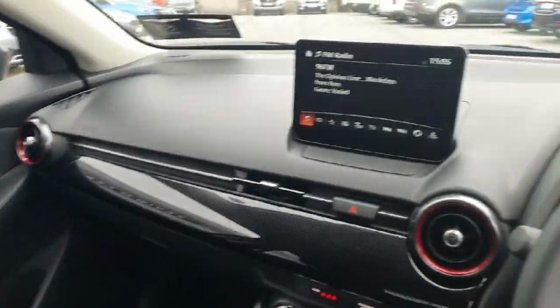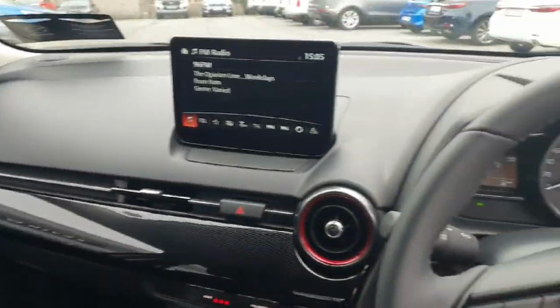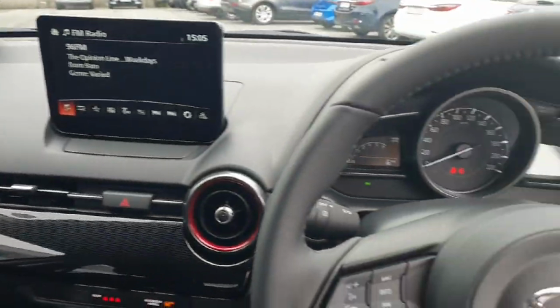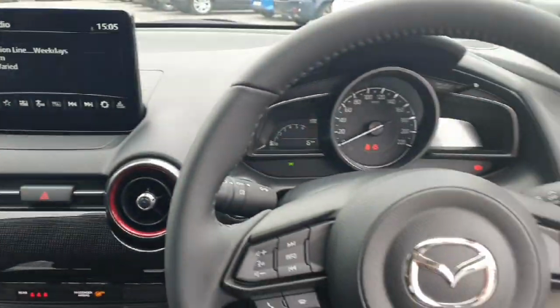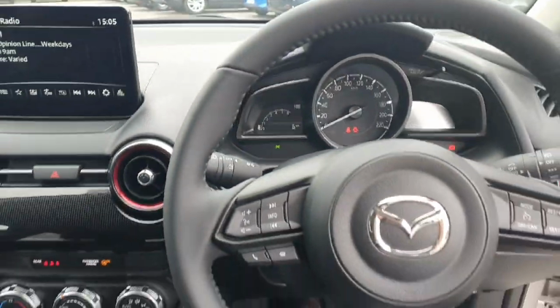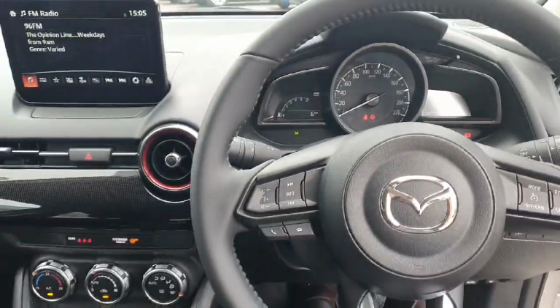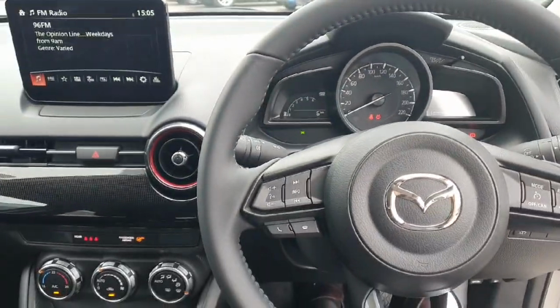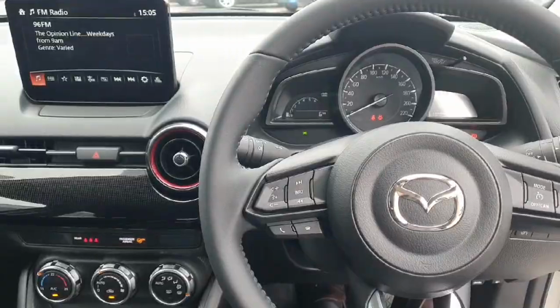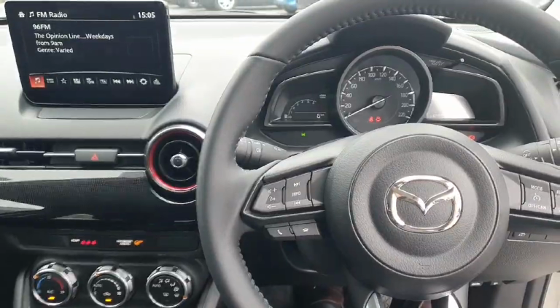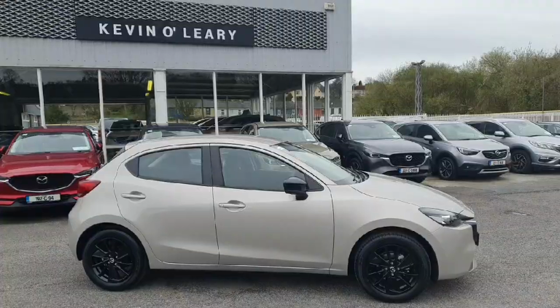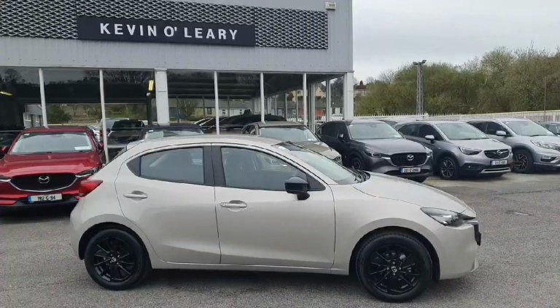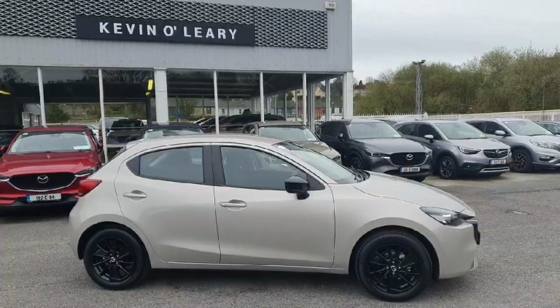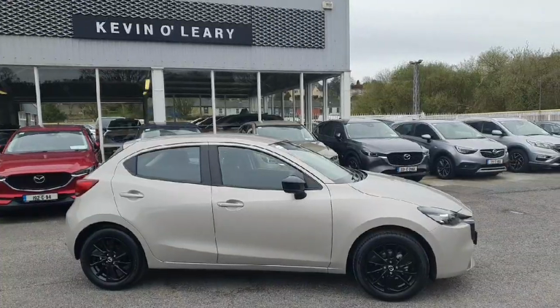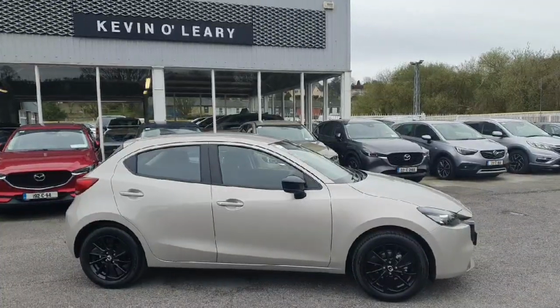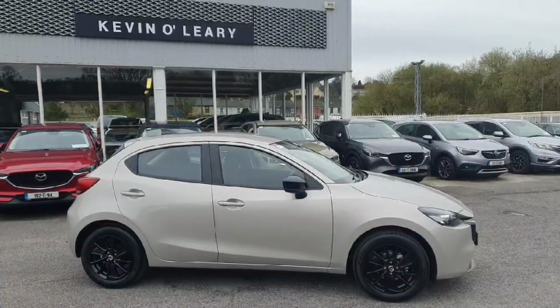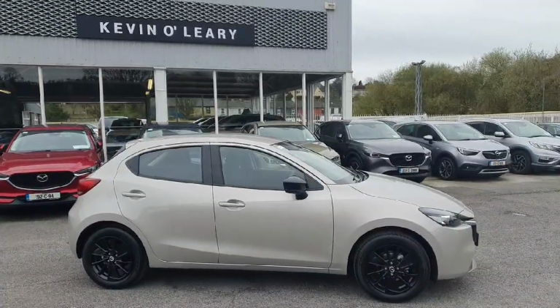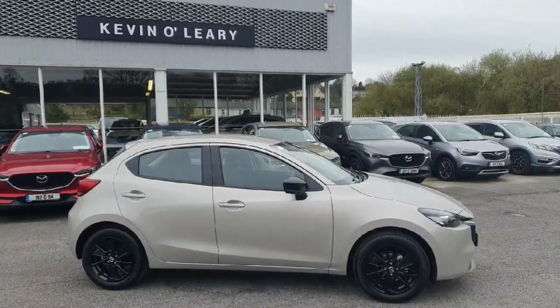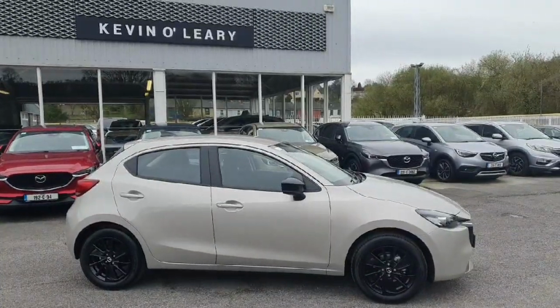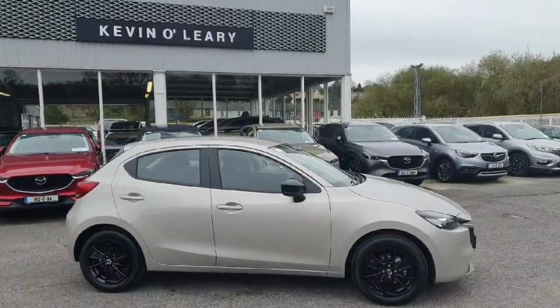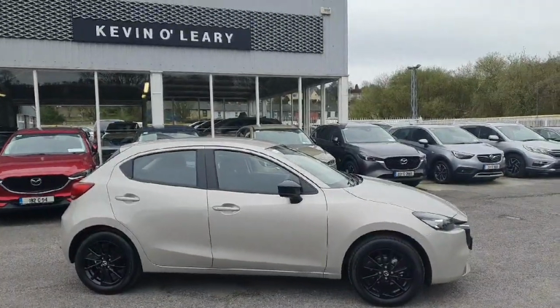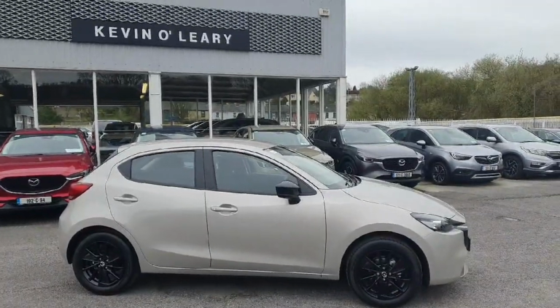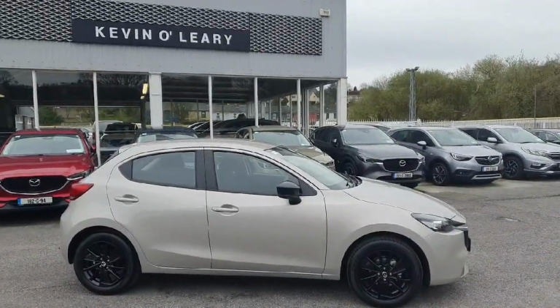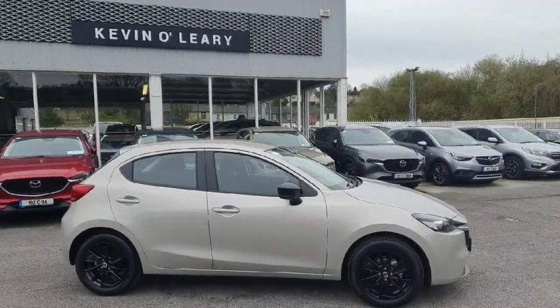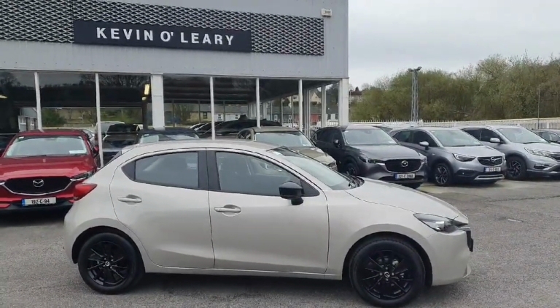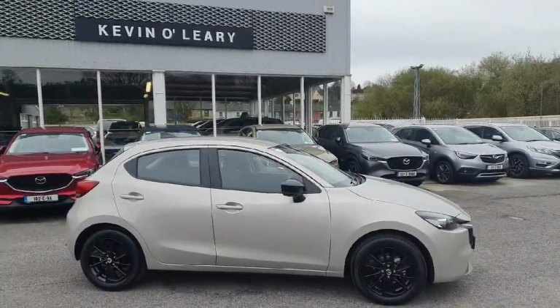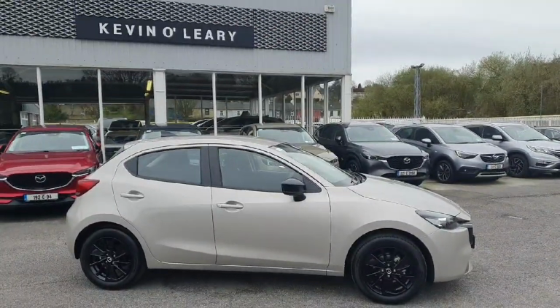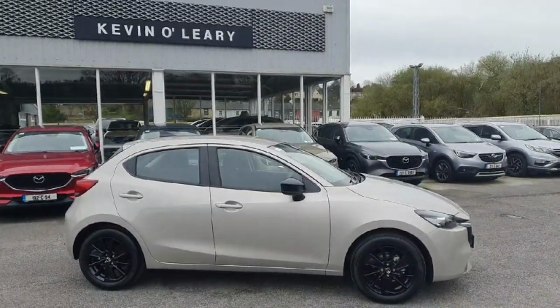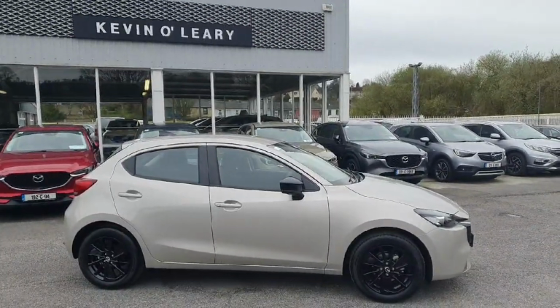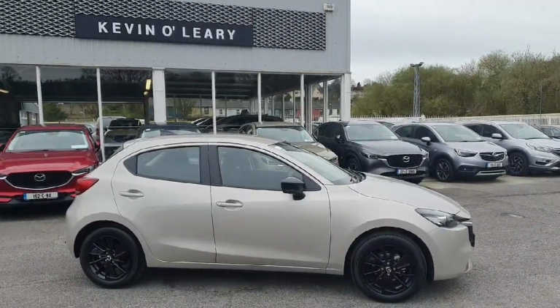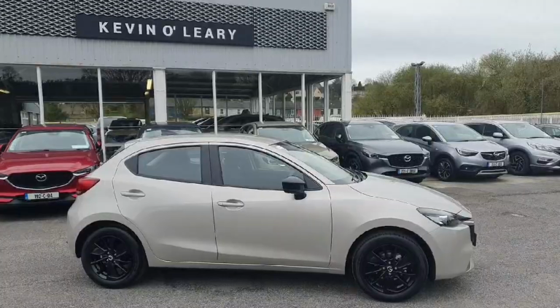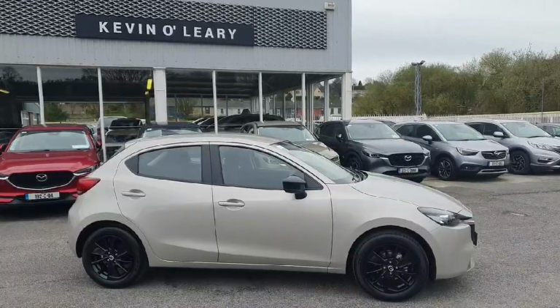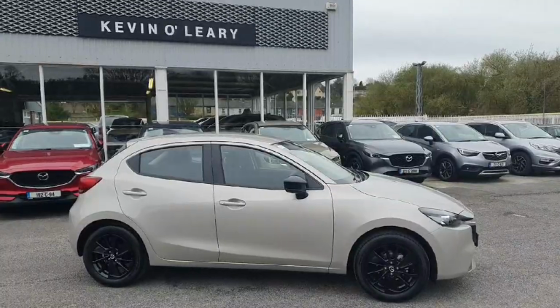The finish throughout the Mazda 2 is absolutely superb. This Mazda 2 is available here at Kevin O'Leary's with low-rate finance and no deposit finance.